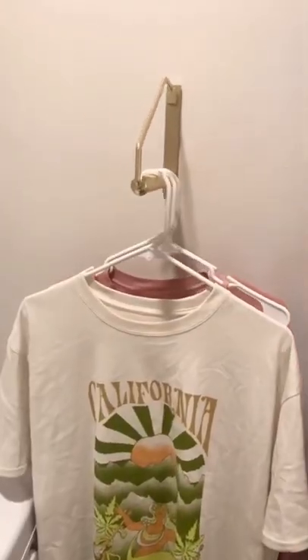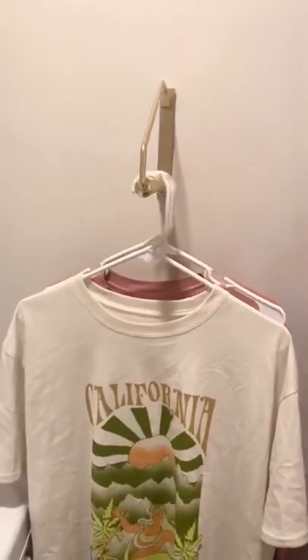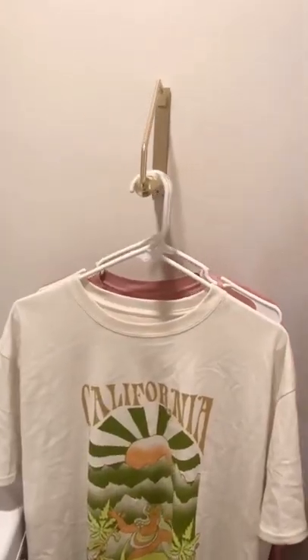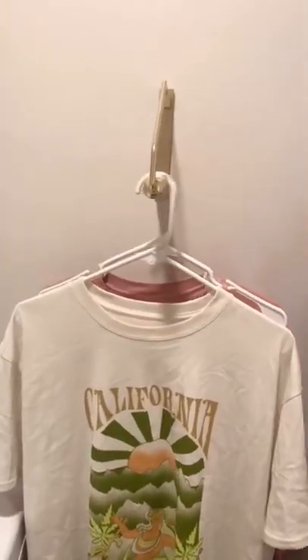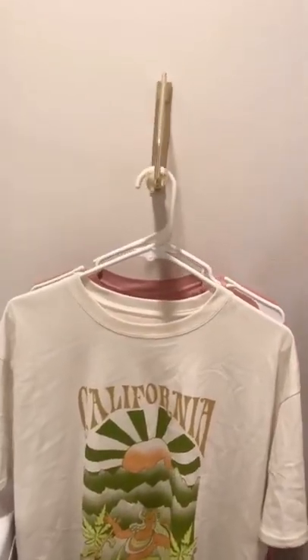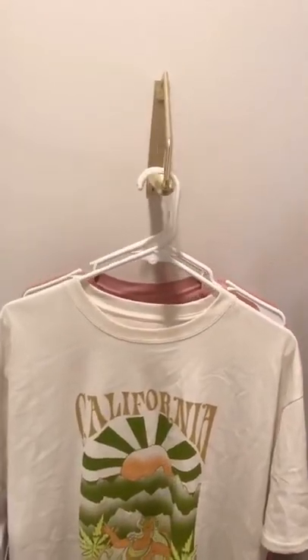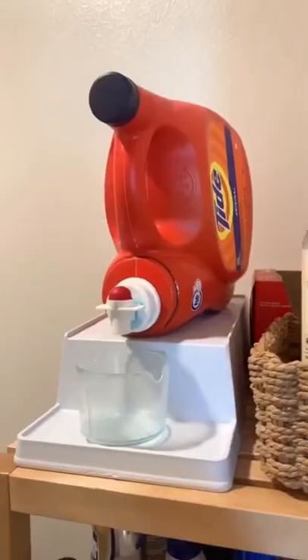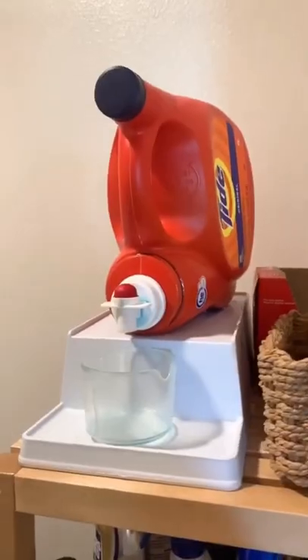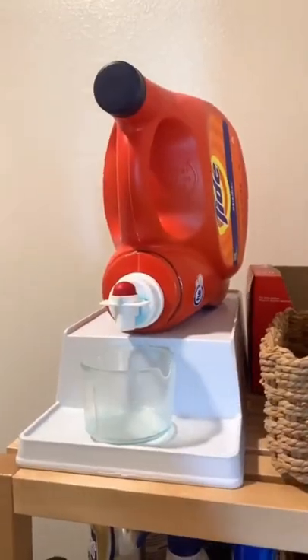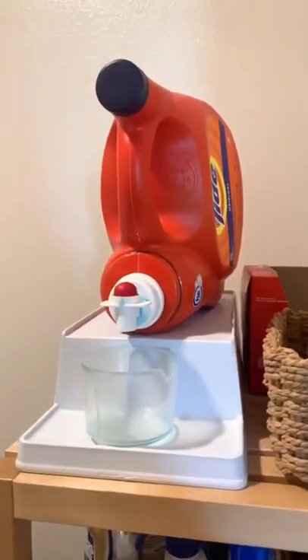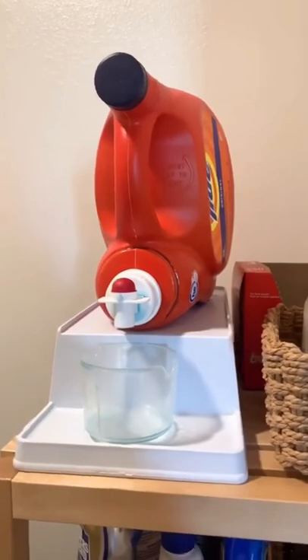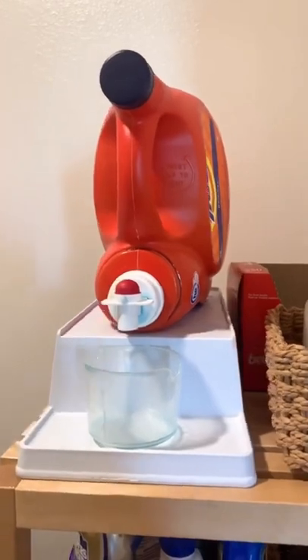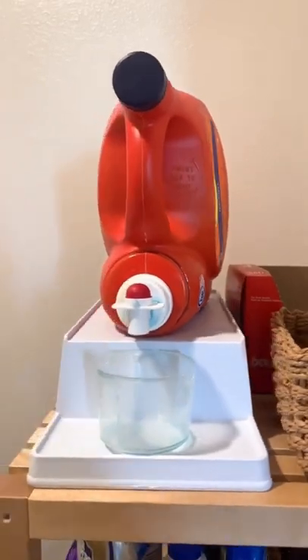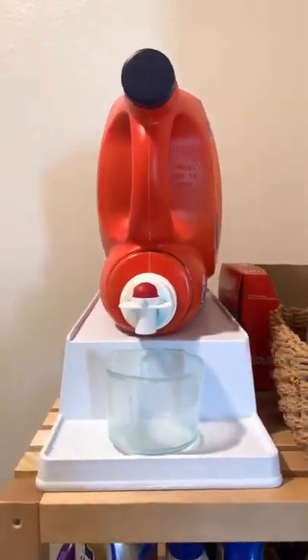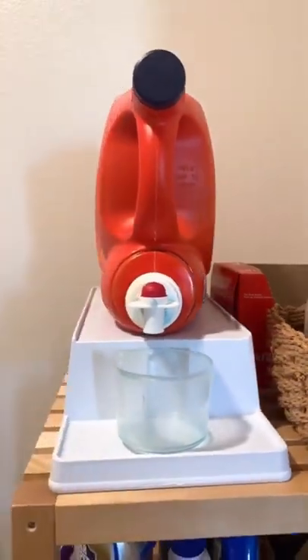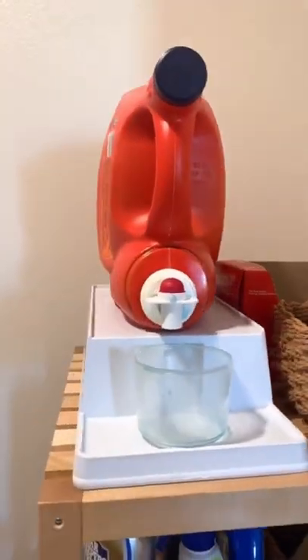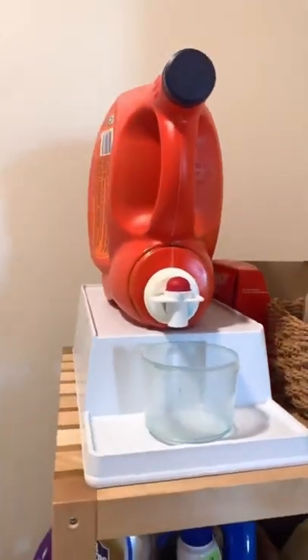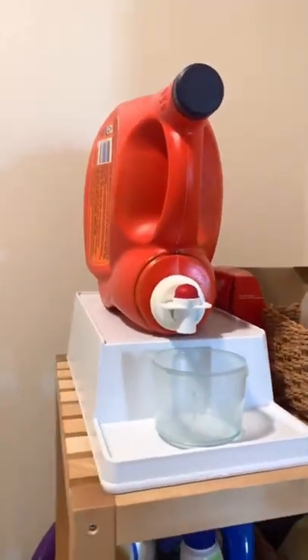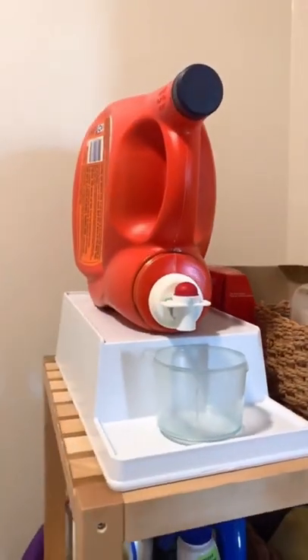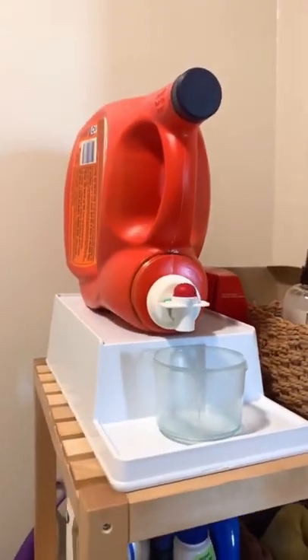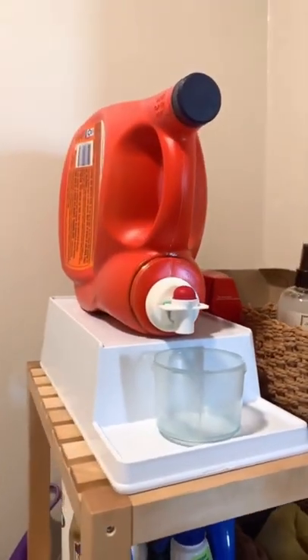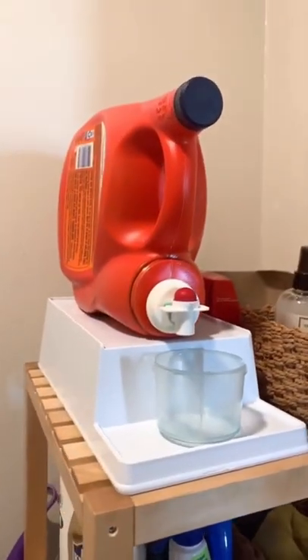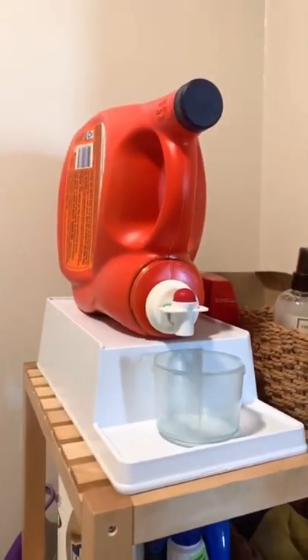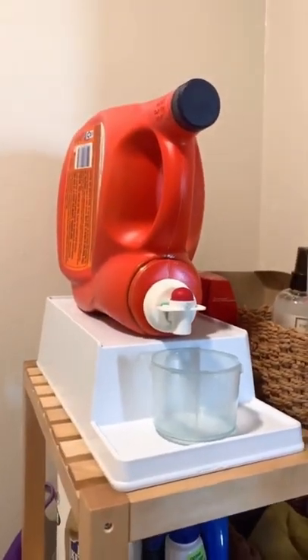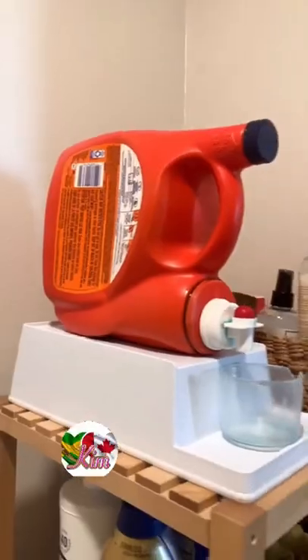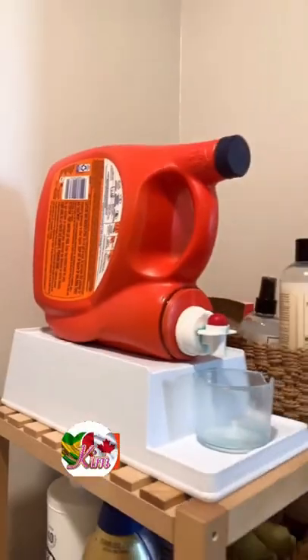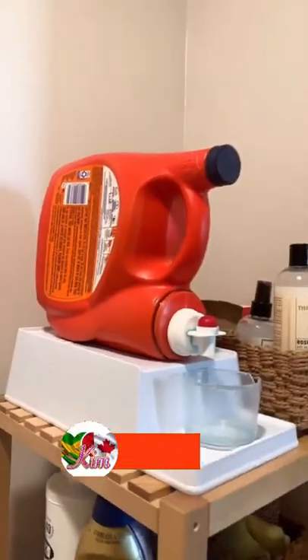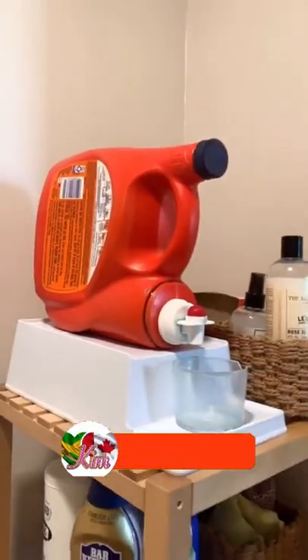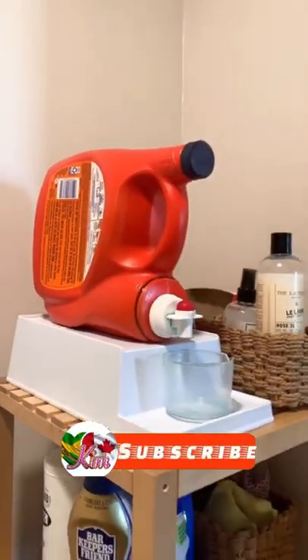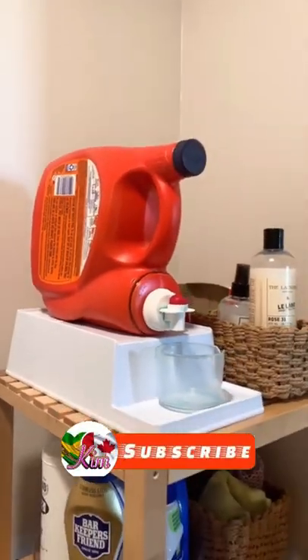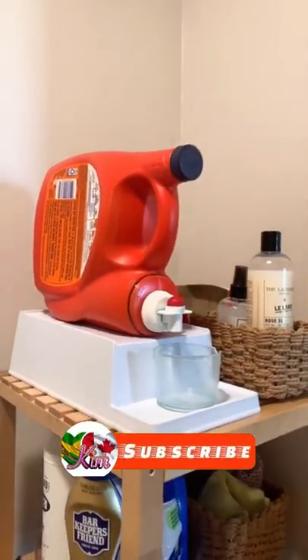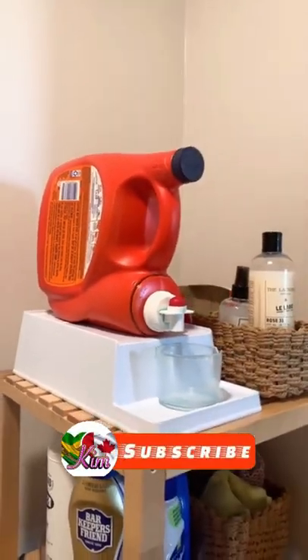Next is a stand for your laundry detergent. I like that it can catch any spills or drips and creates a nice spot to put the lid. It's also at an angle which makes for easy pouring.